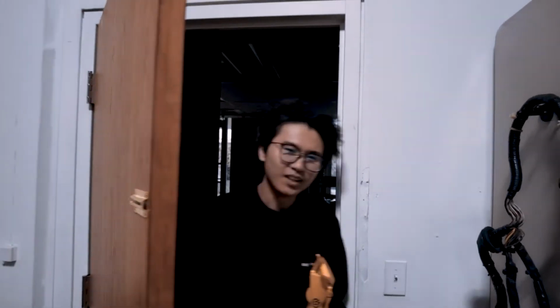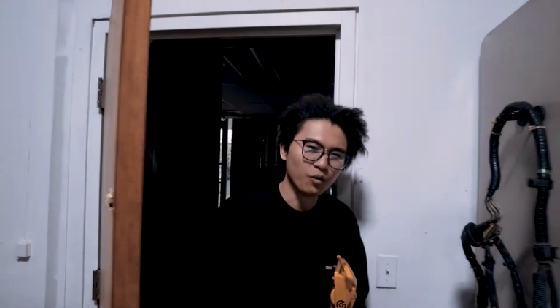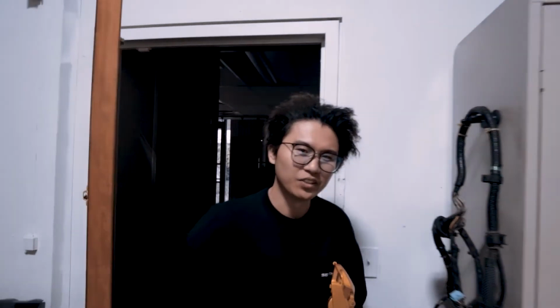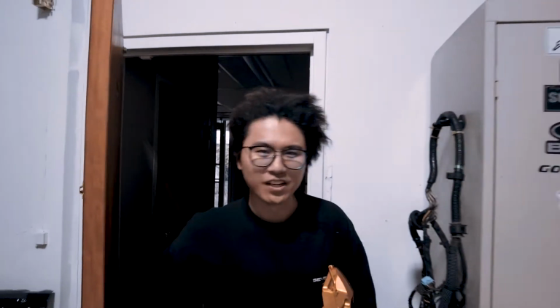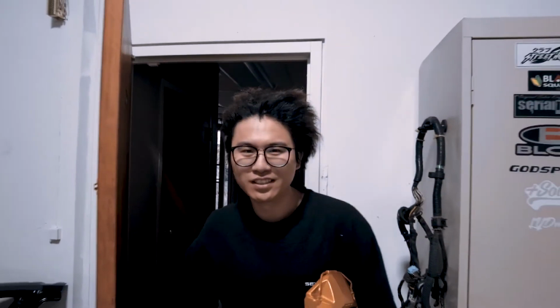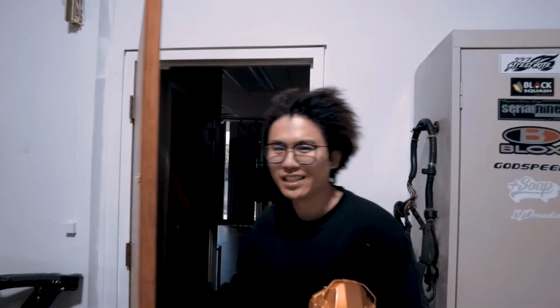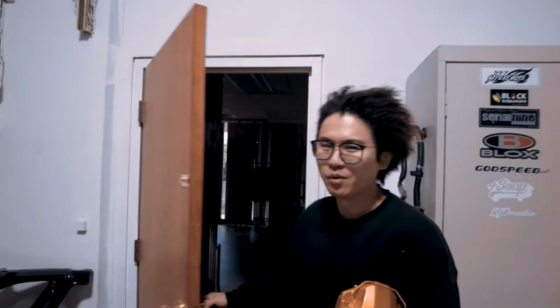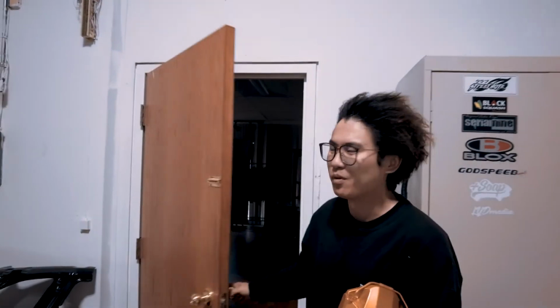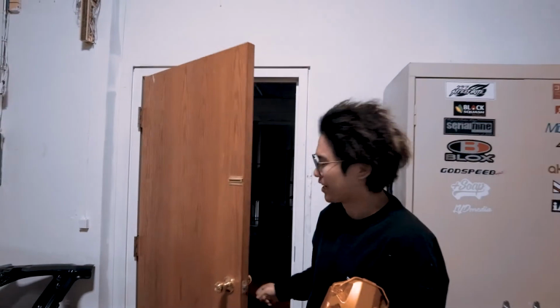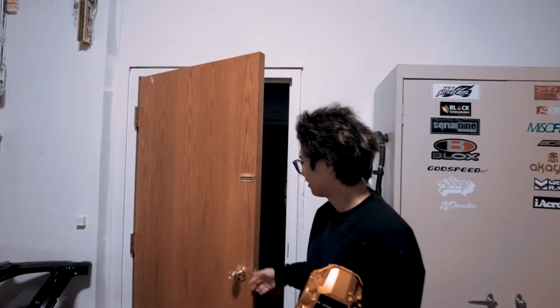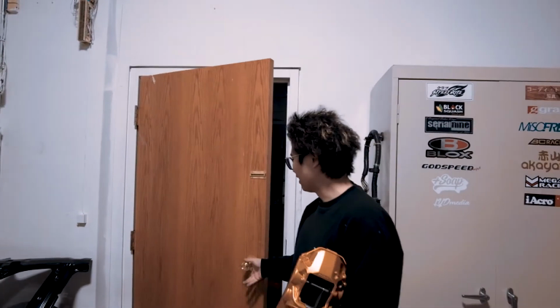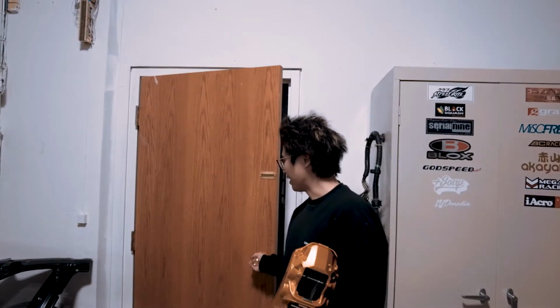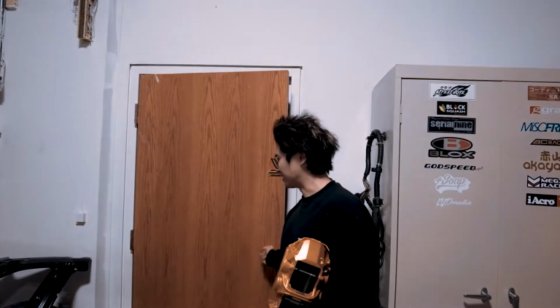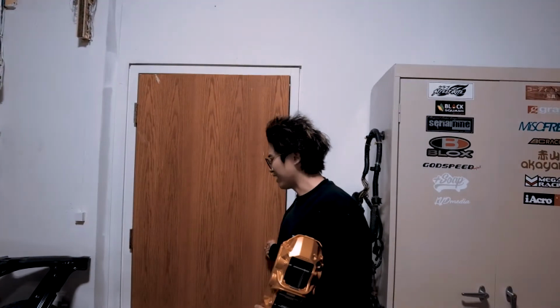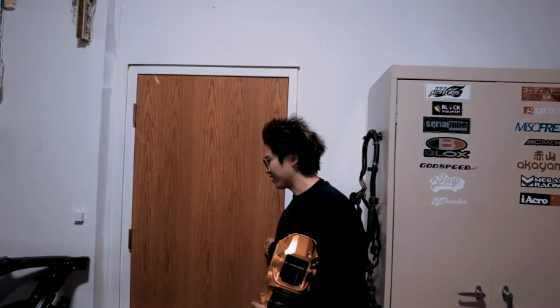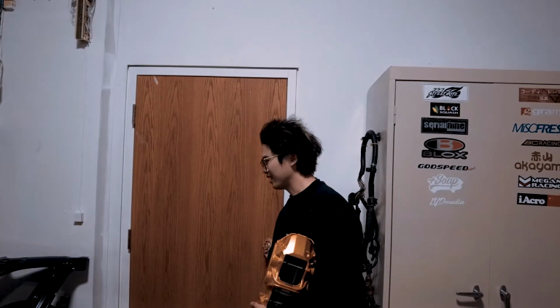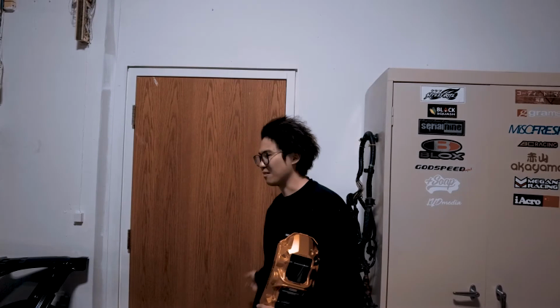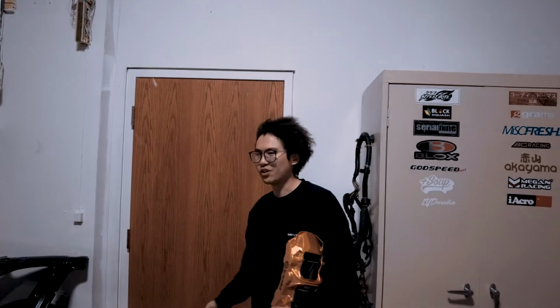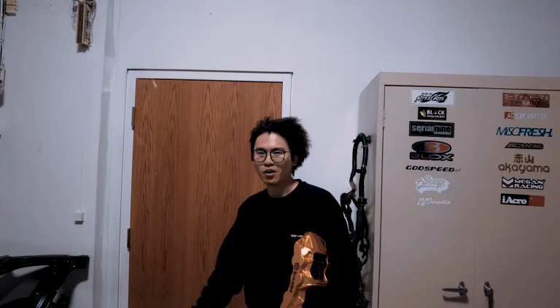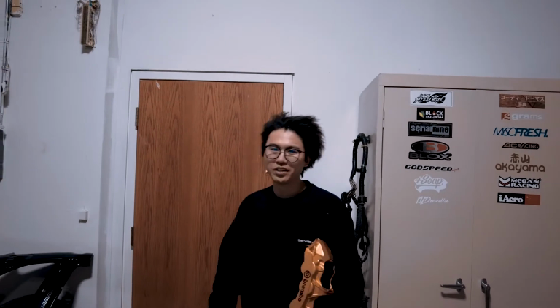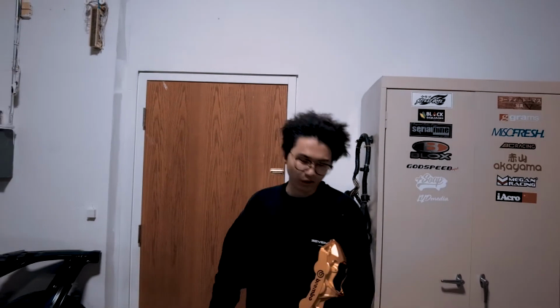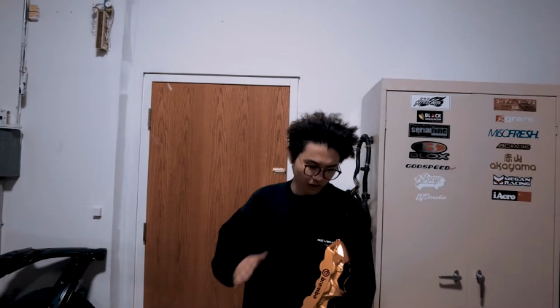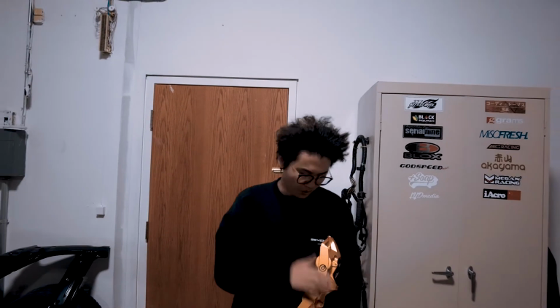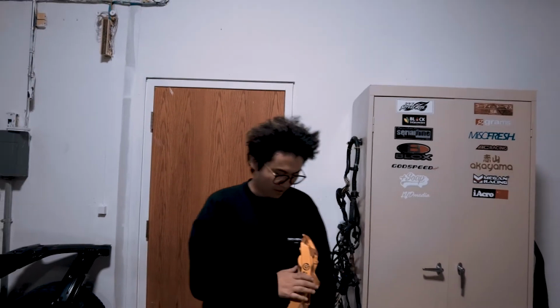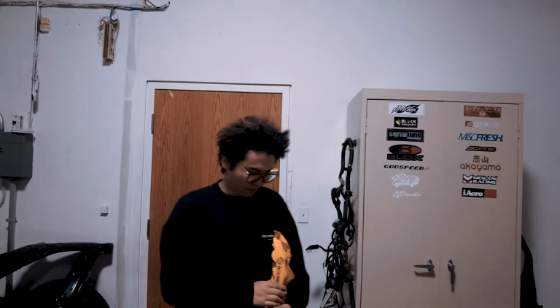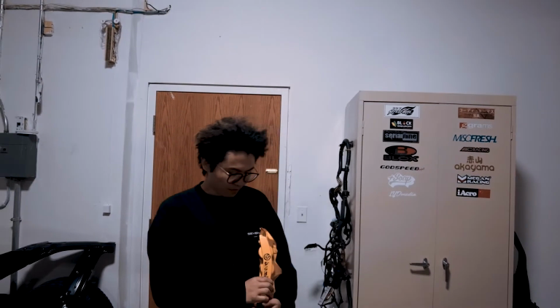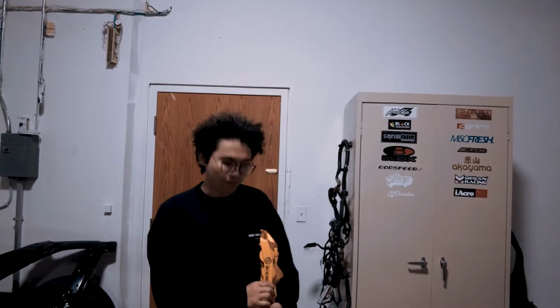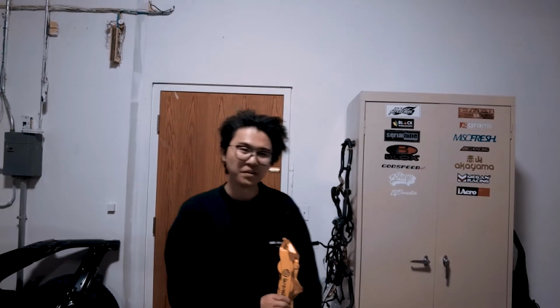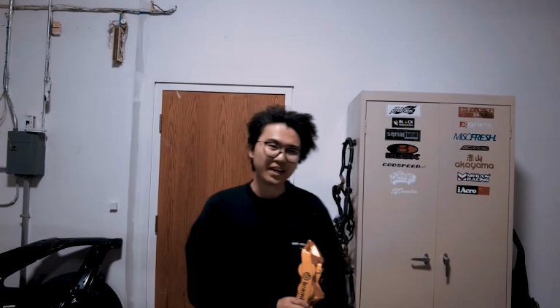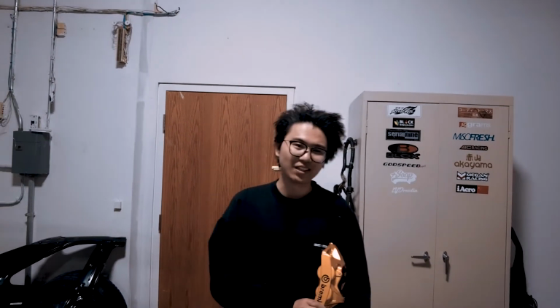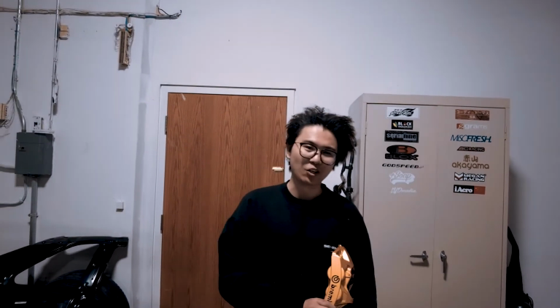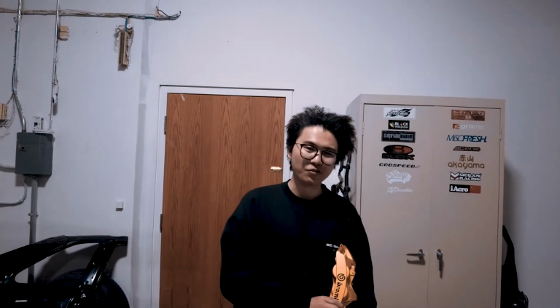Yo, what it do, shawties? It's your boy Bo again. And today, I'm sure you already know it, we're going to put some Brembo BBK on the R34.